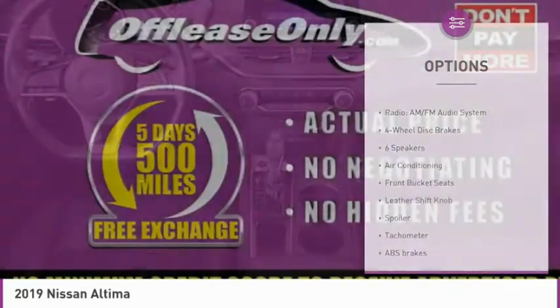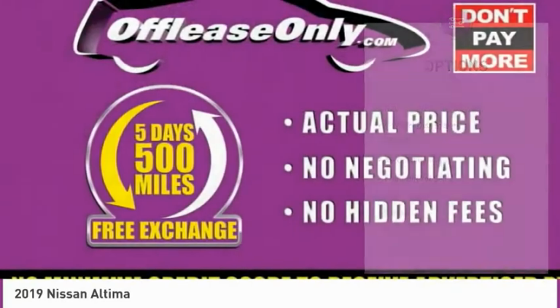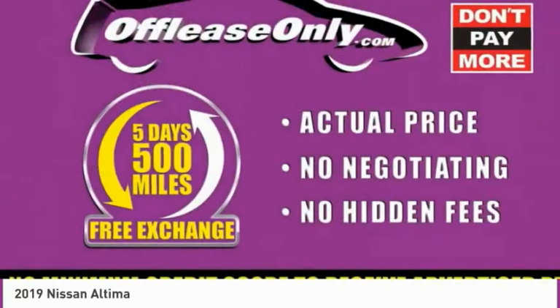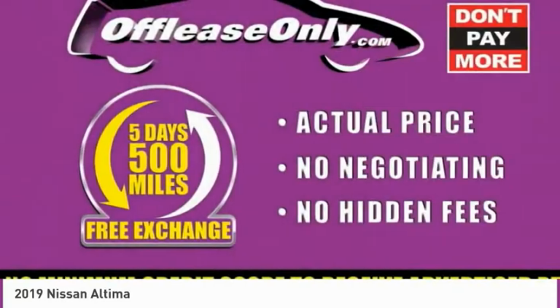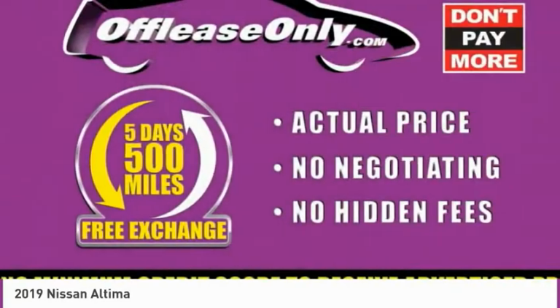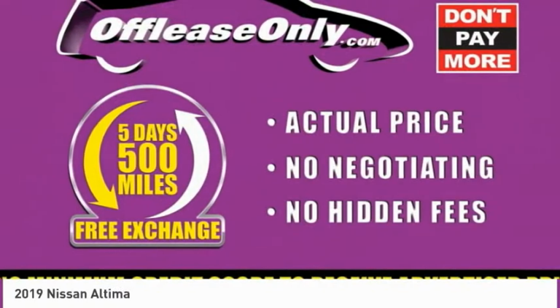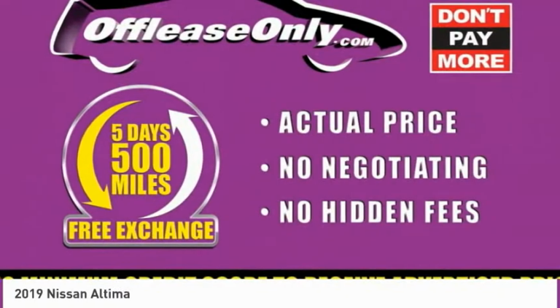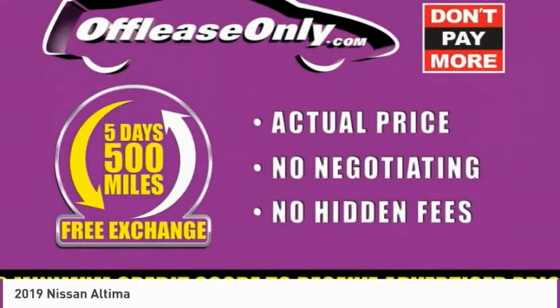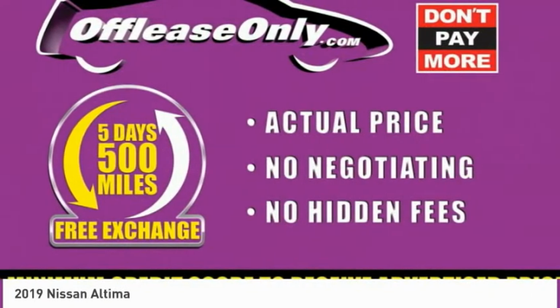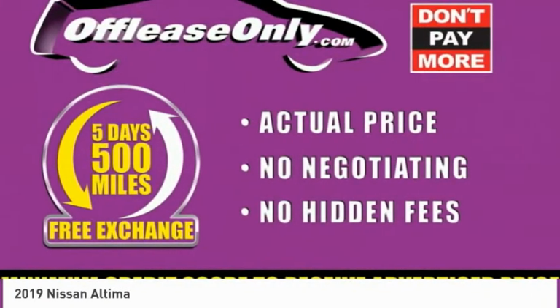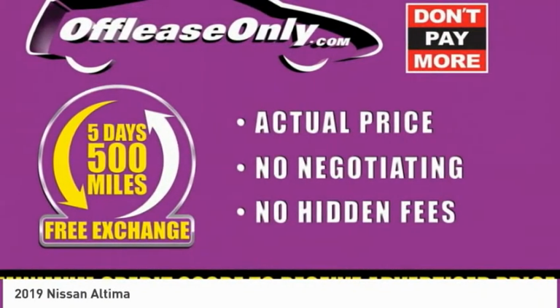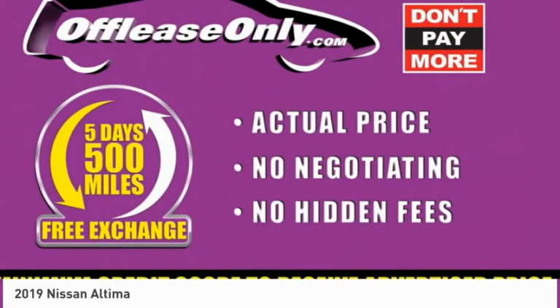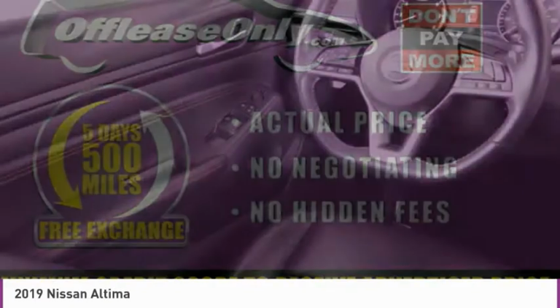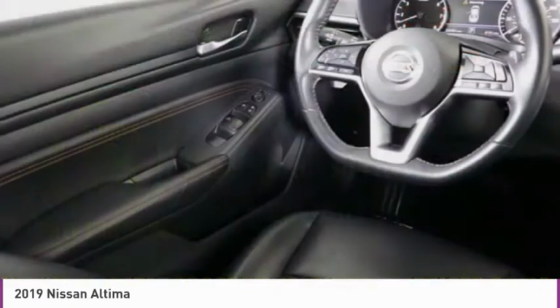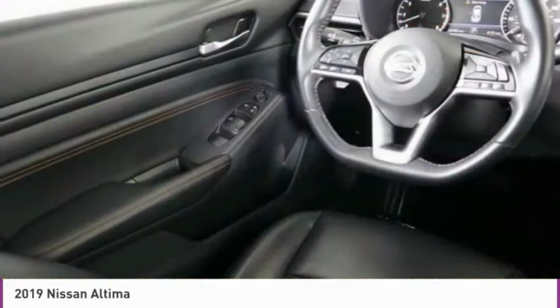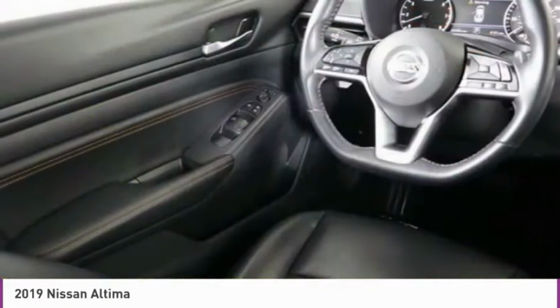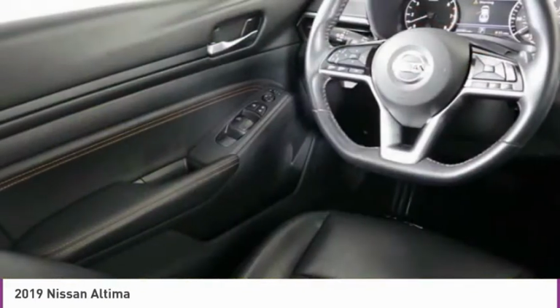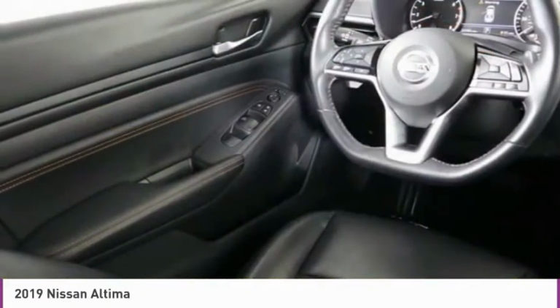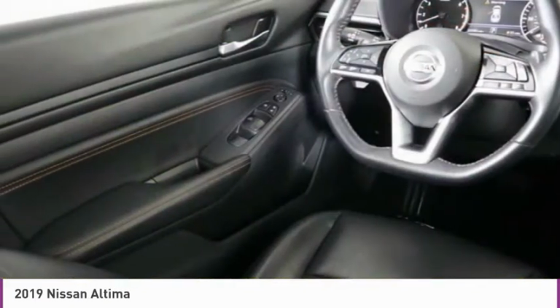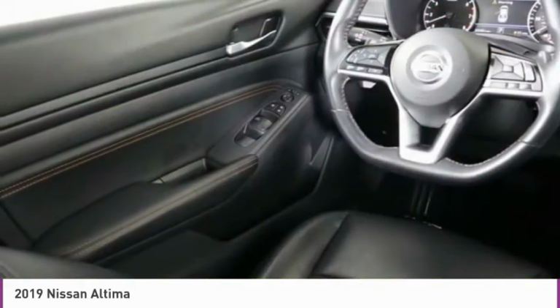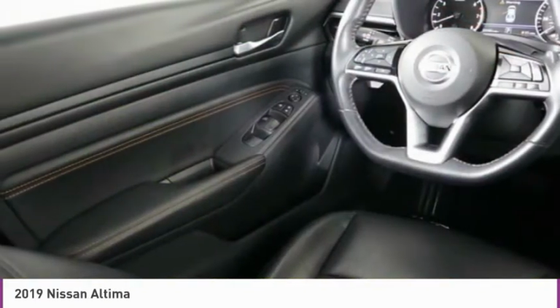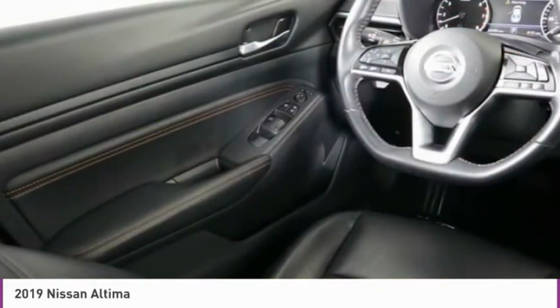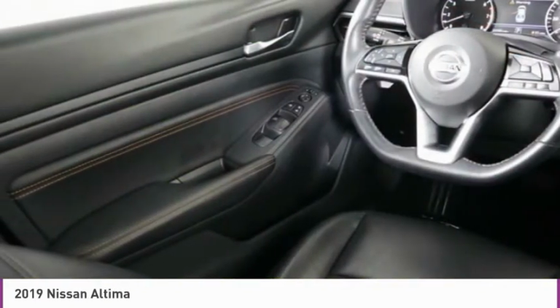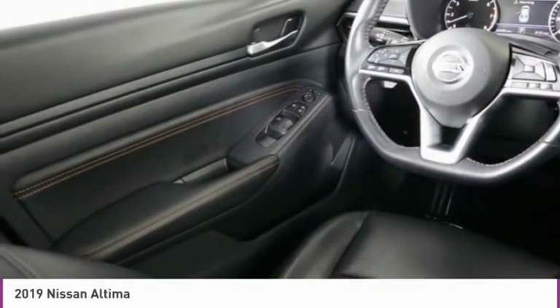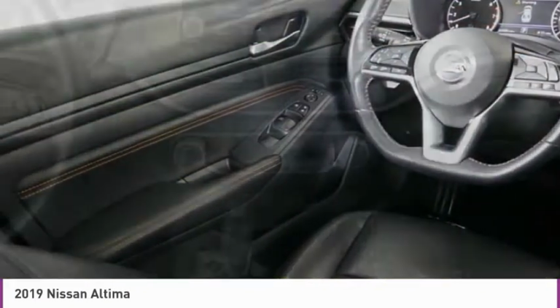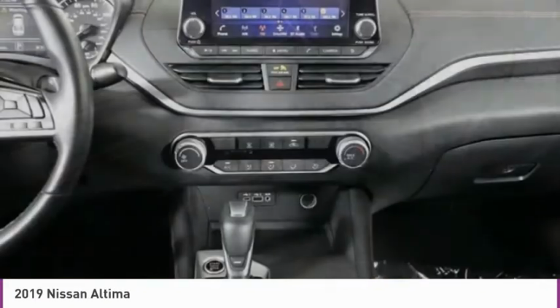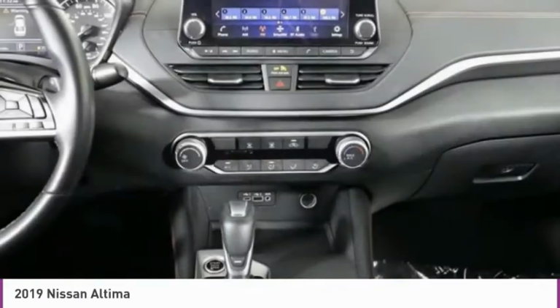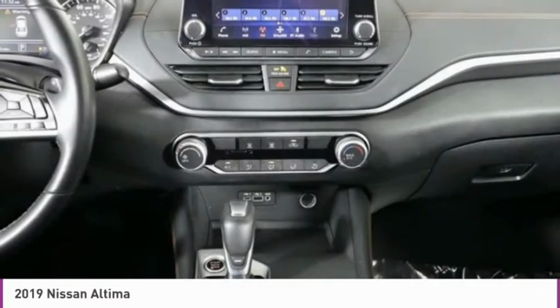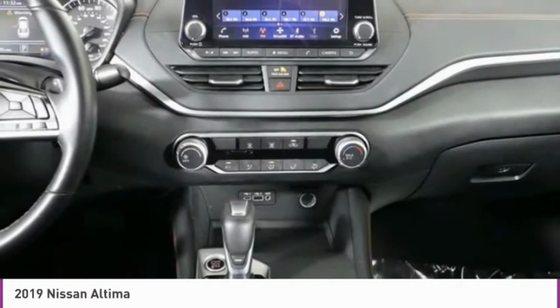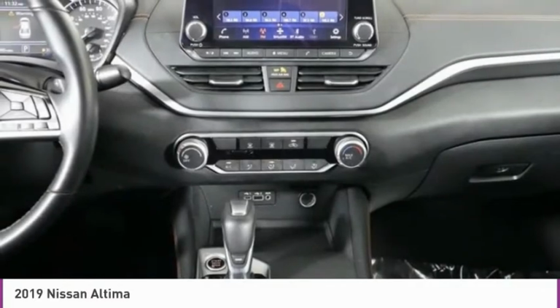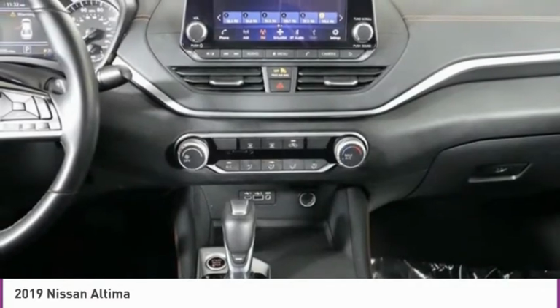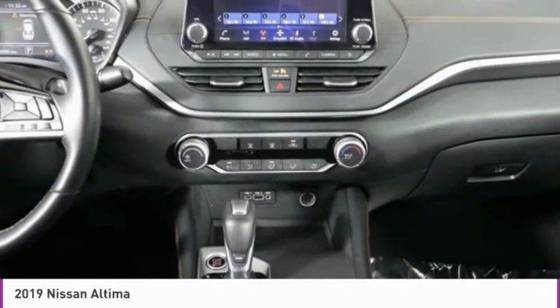Security system, low tire pressure warning, power windows, power steering. Your new ride is just a phone call away.